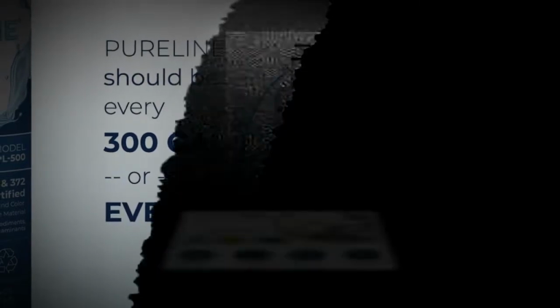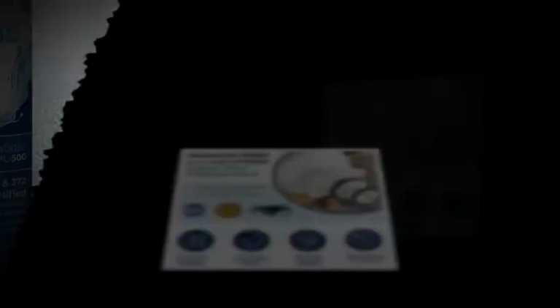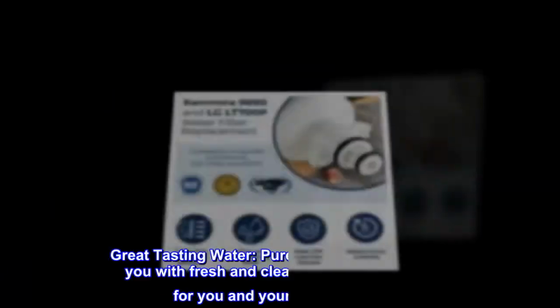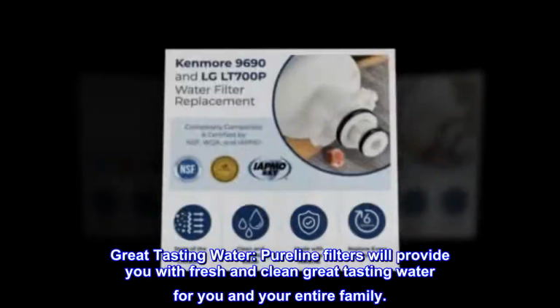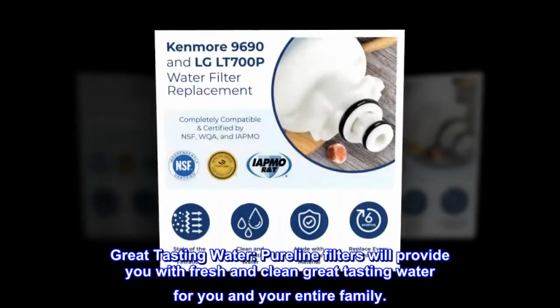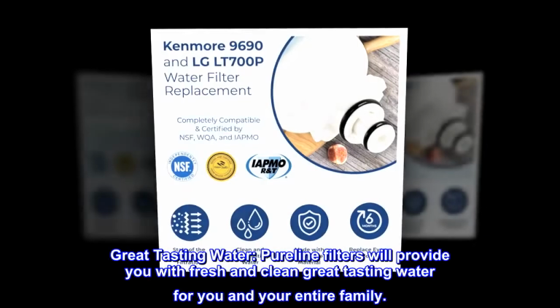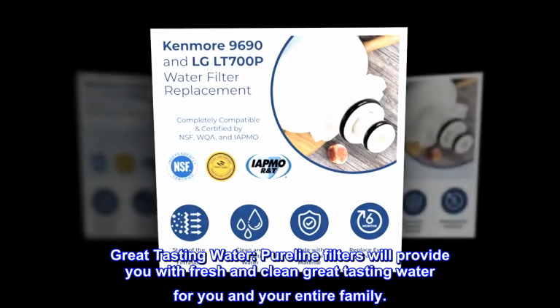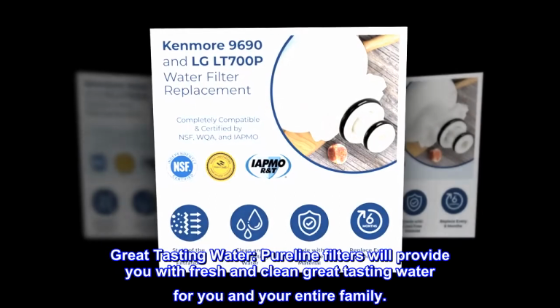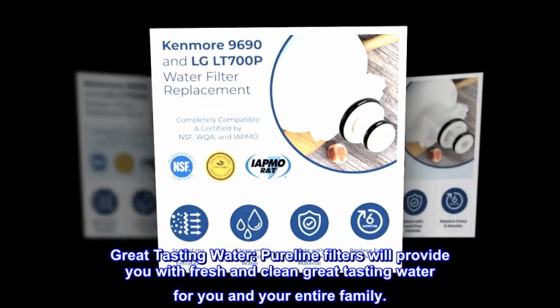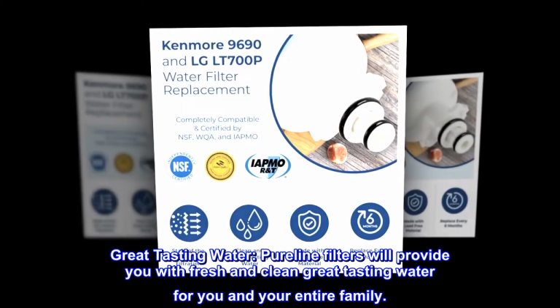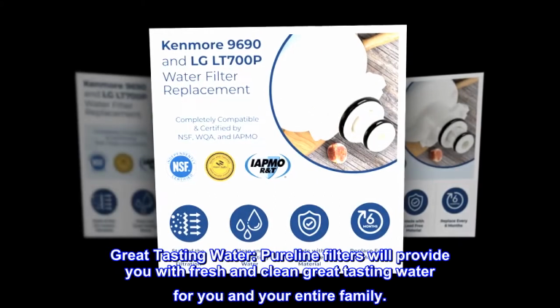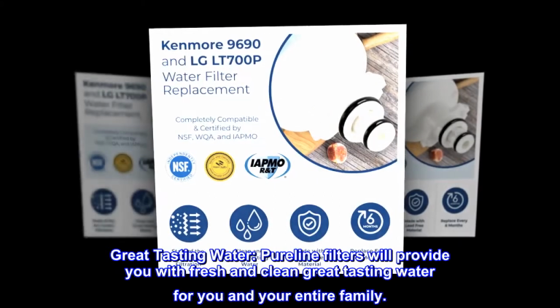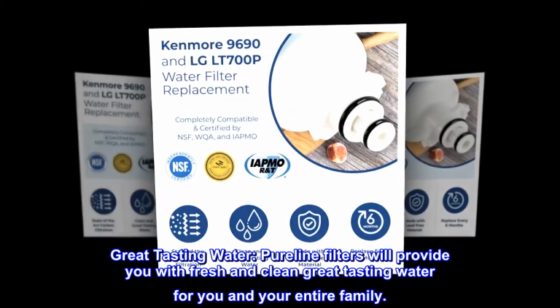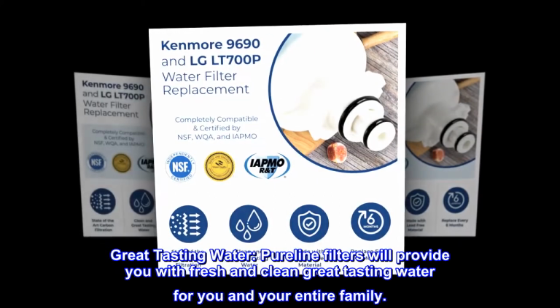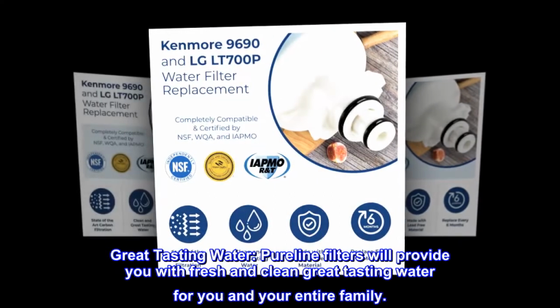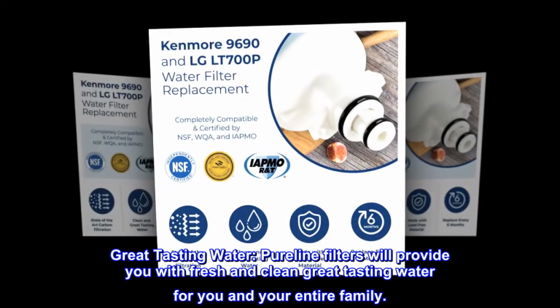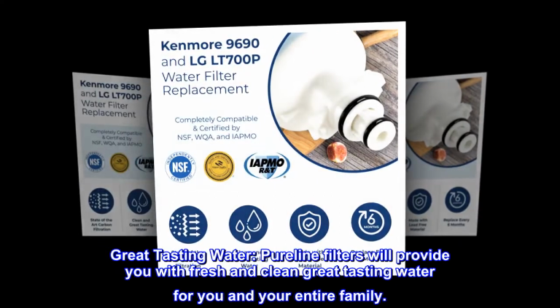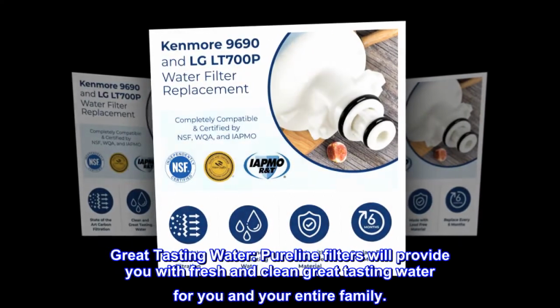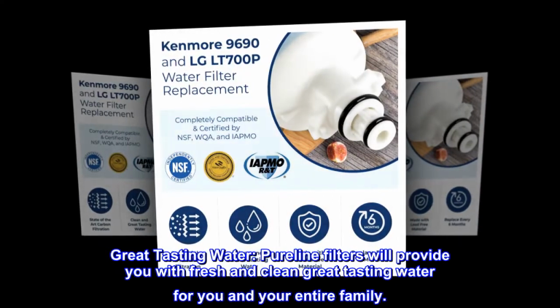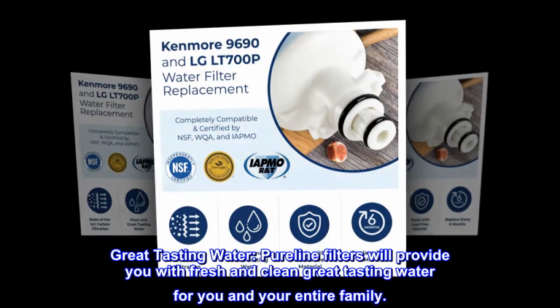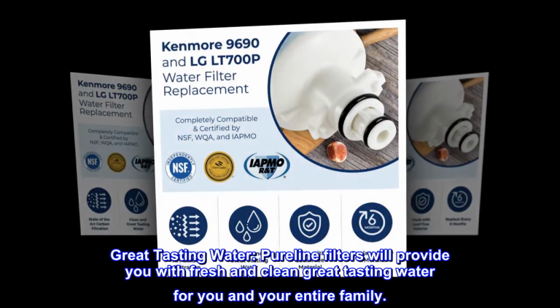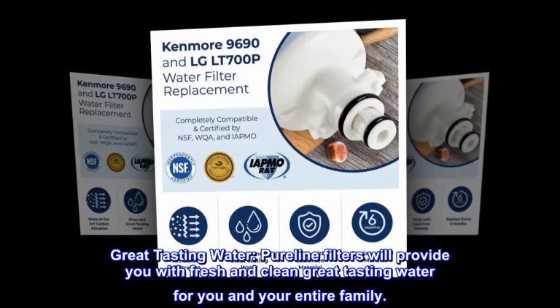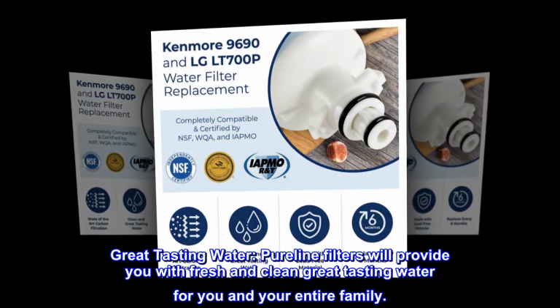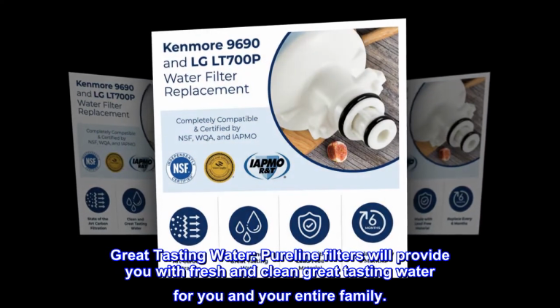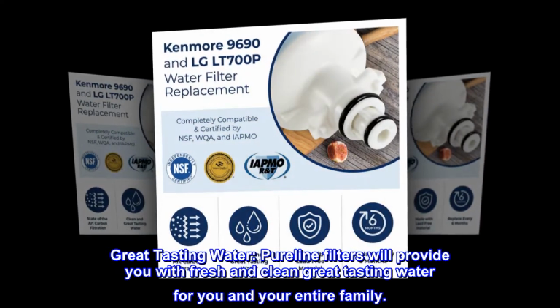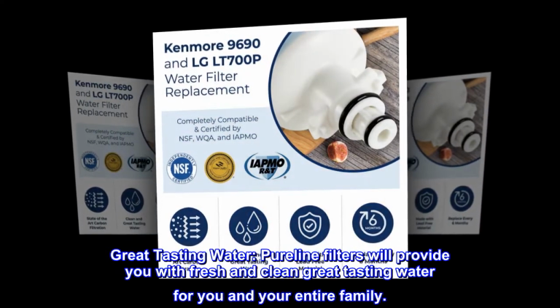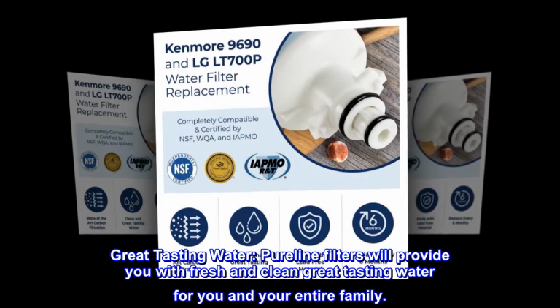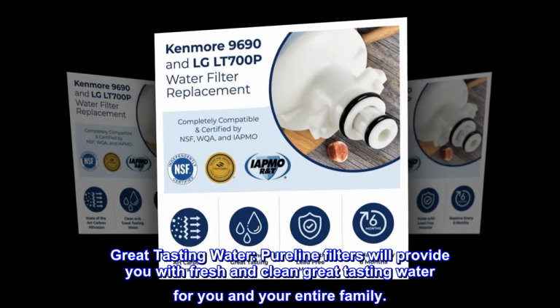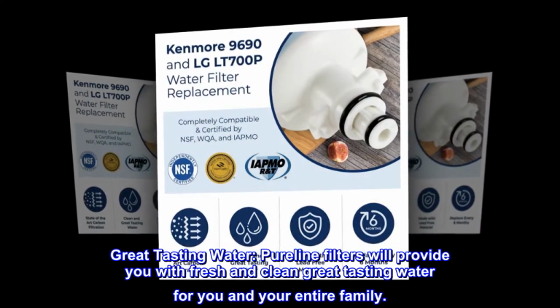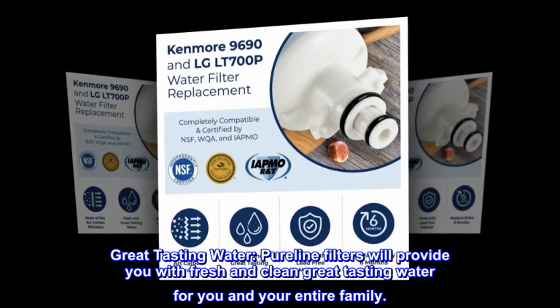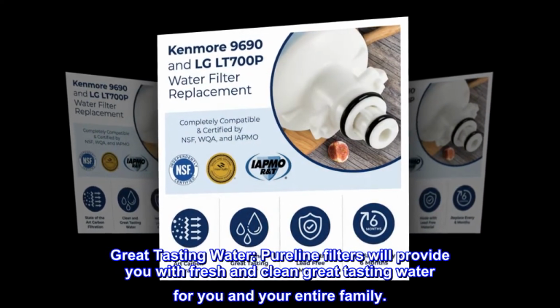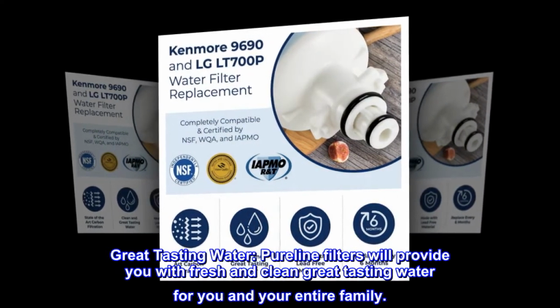Great tasting water. Pureline filters will provide you with fresh and clean great tasting water for you and your entire family.